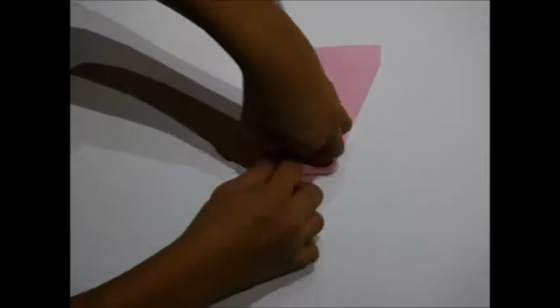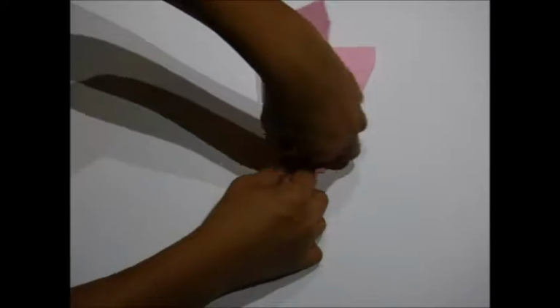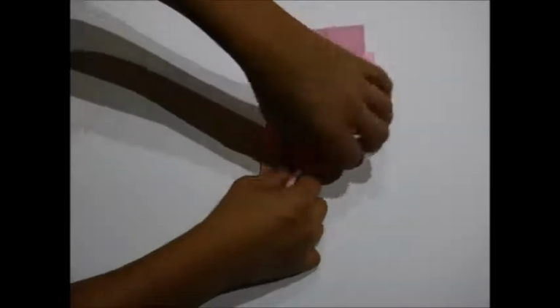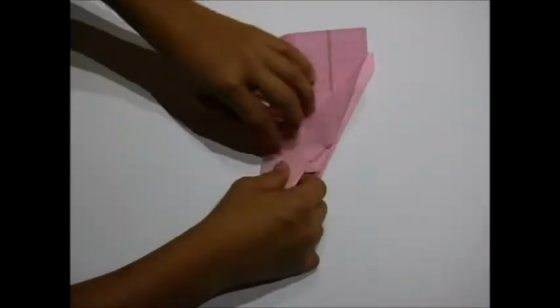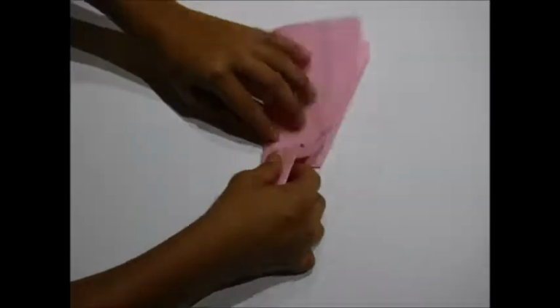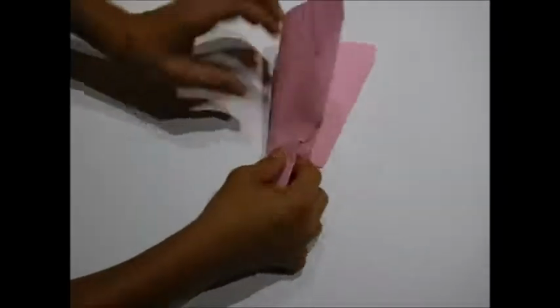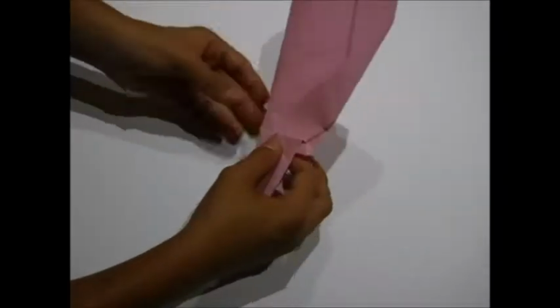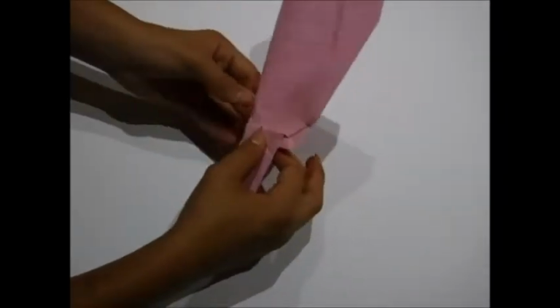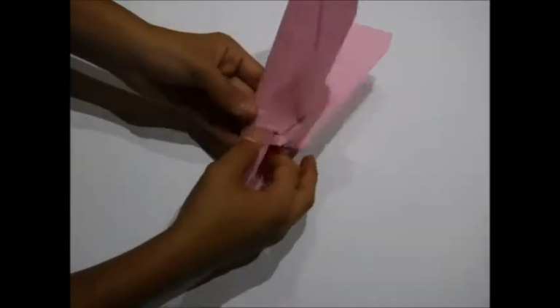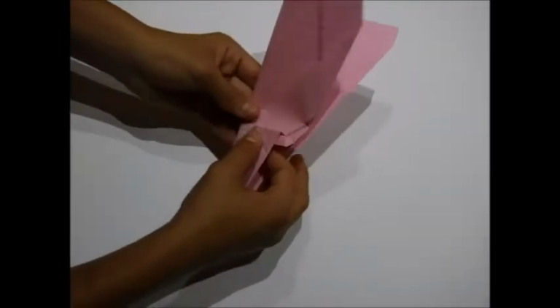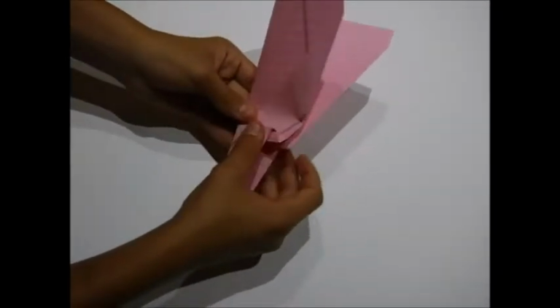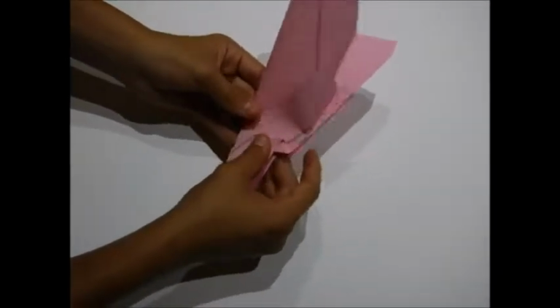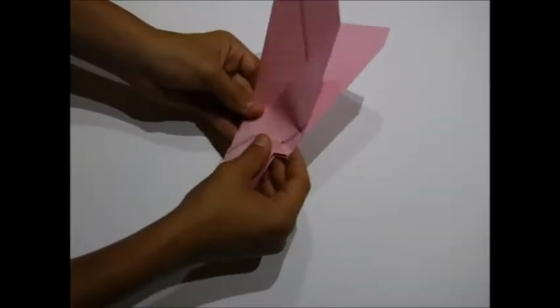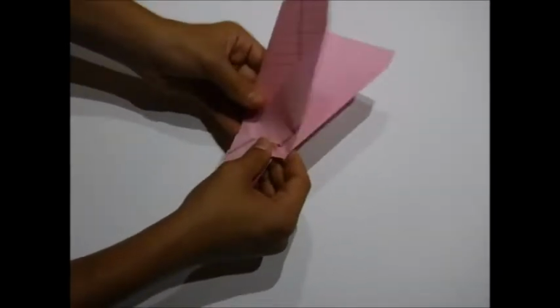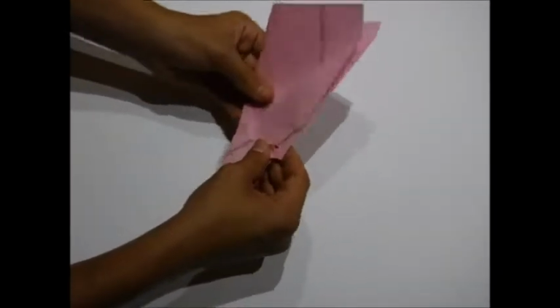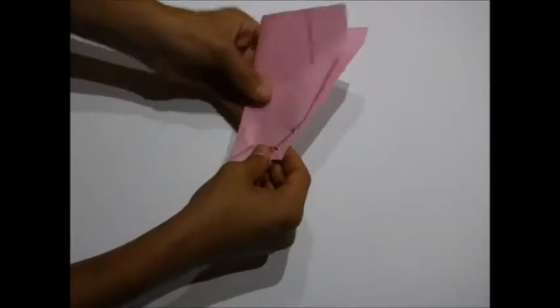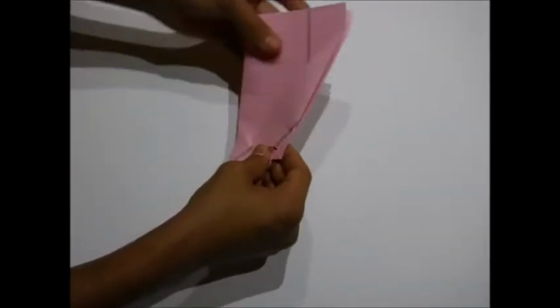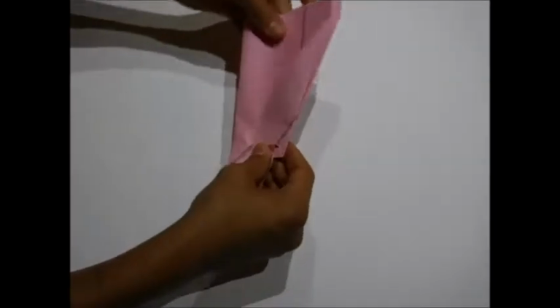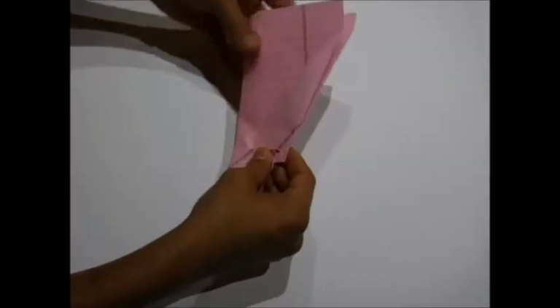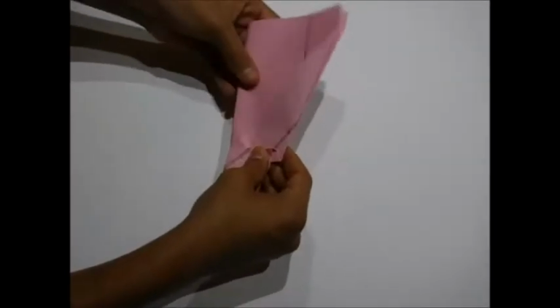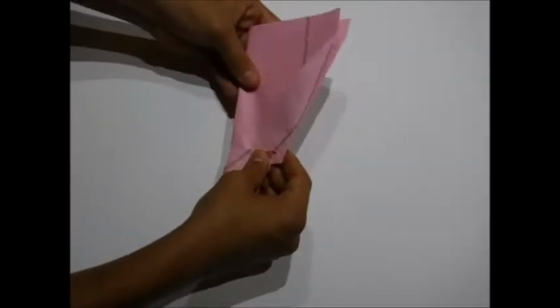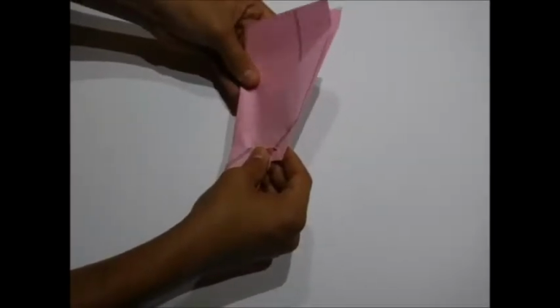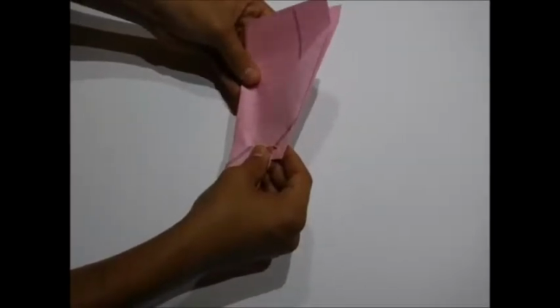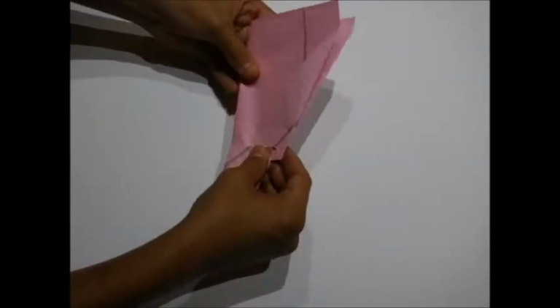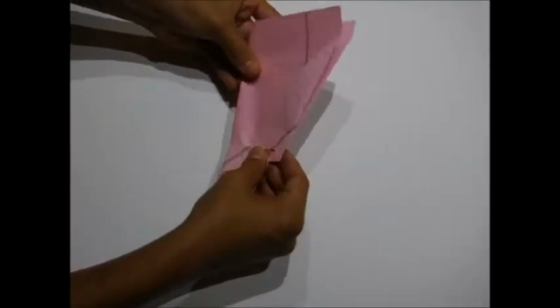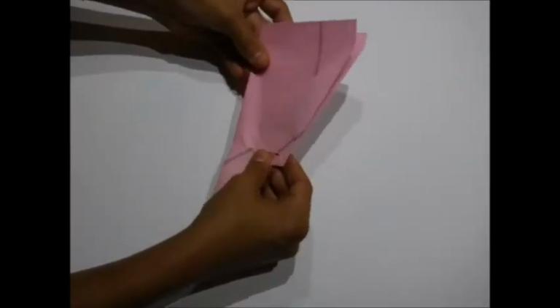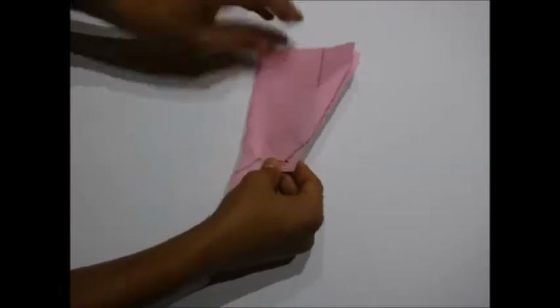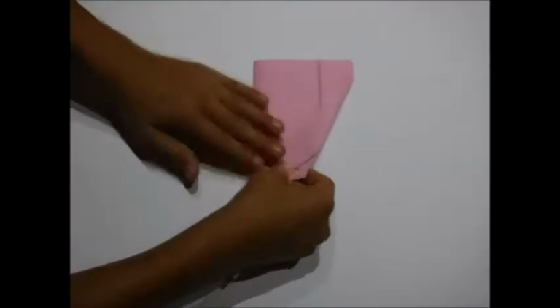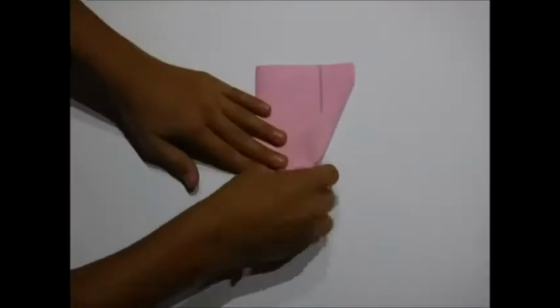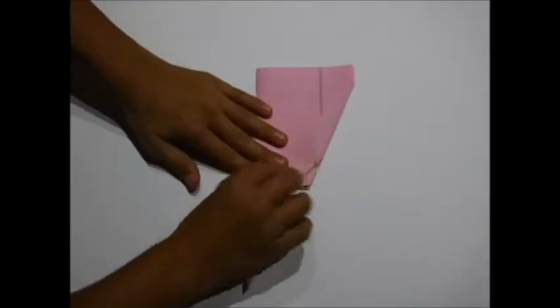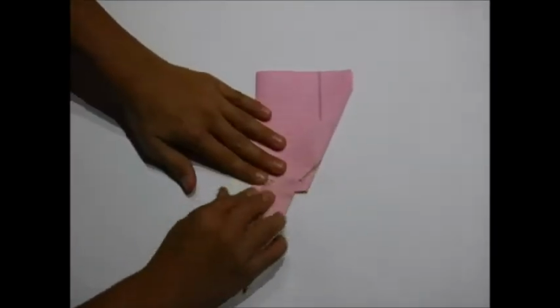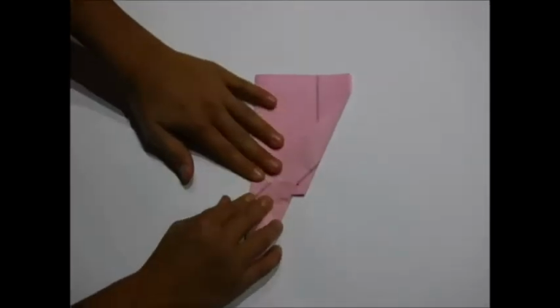Now fold the plane in half vertically. Then fold the sides down so they are aligned.